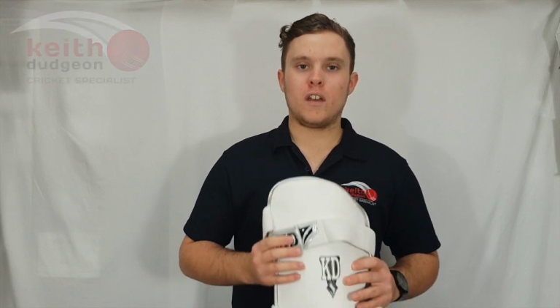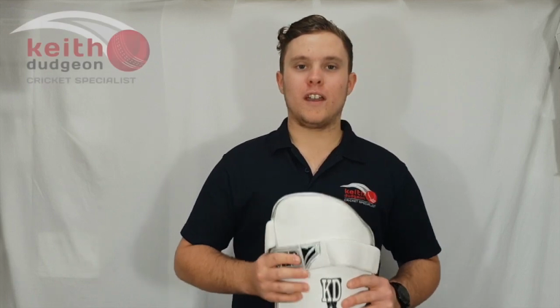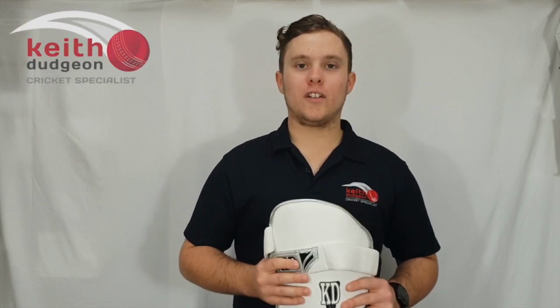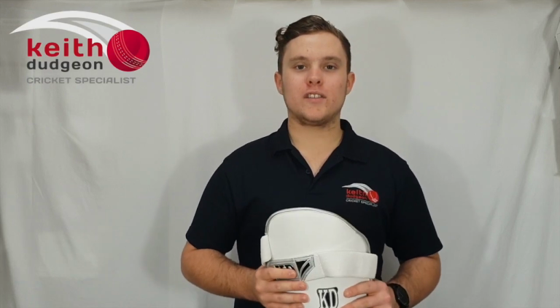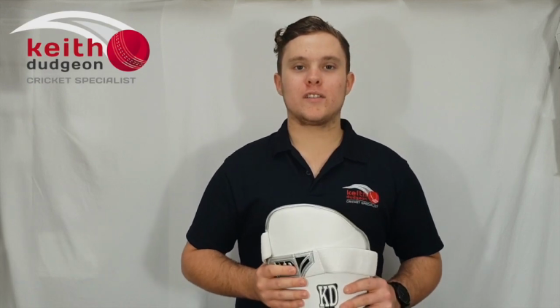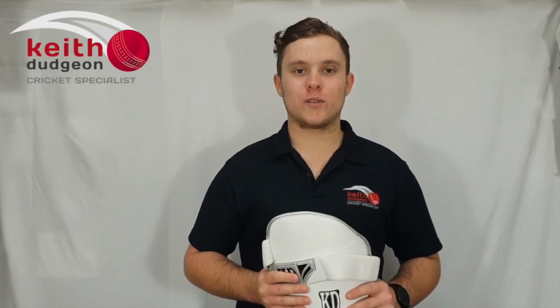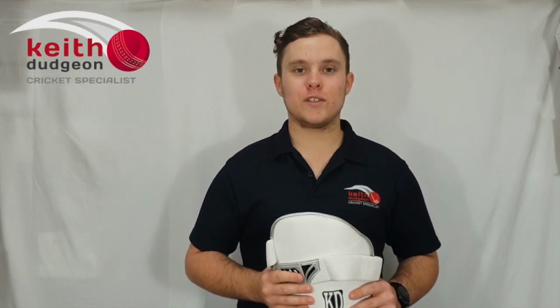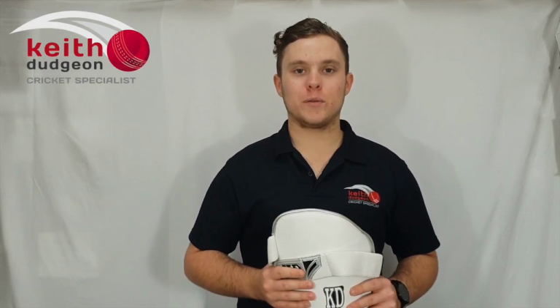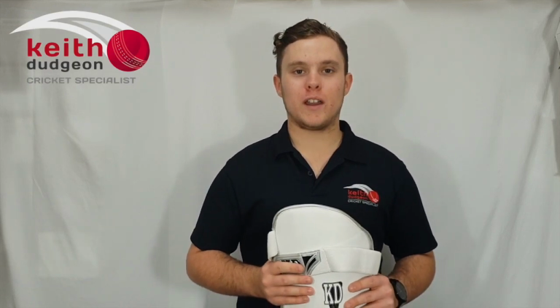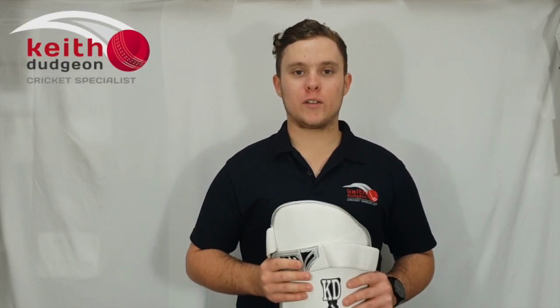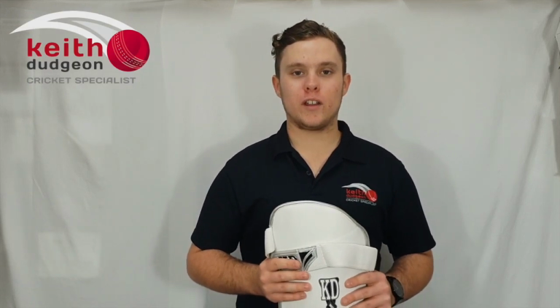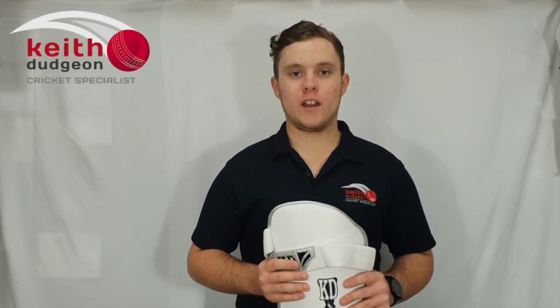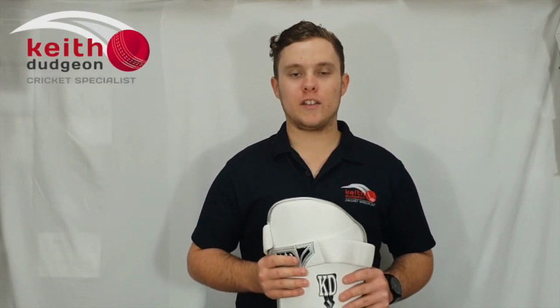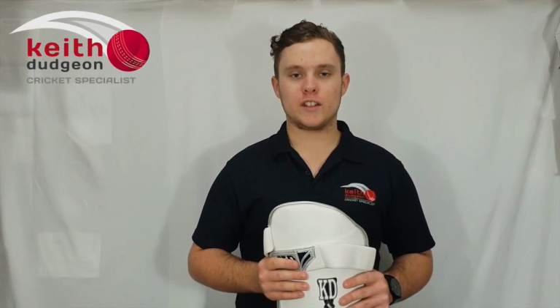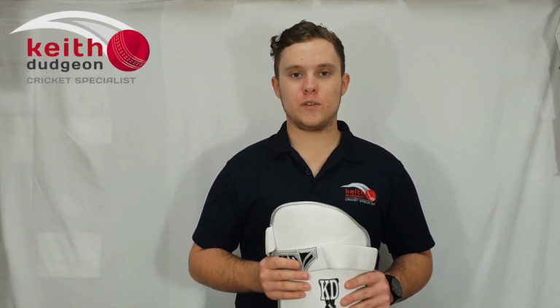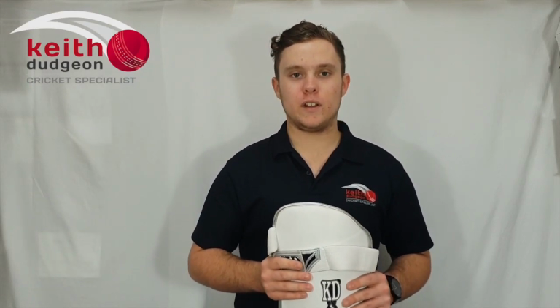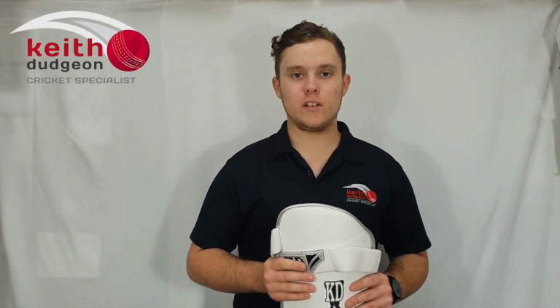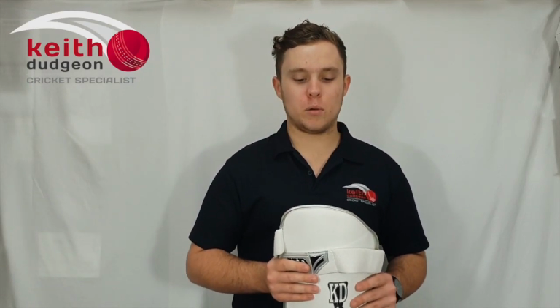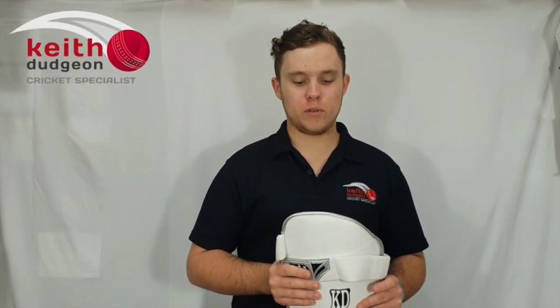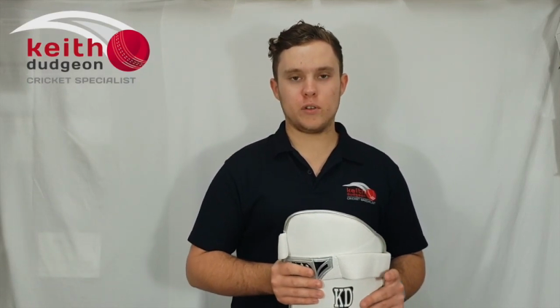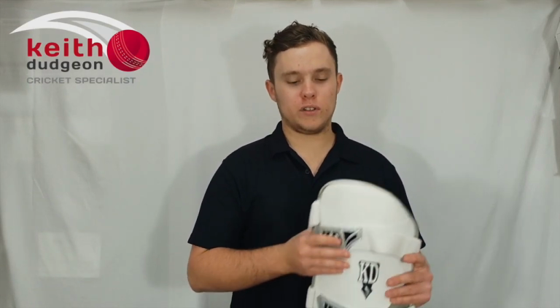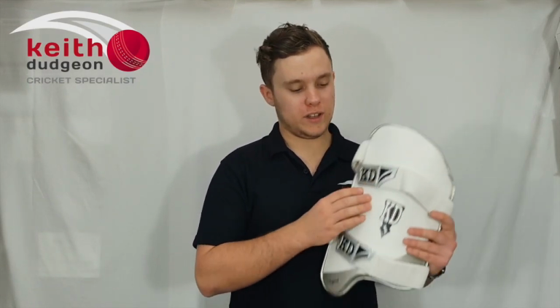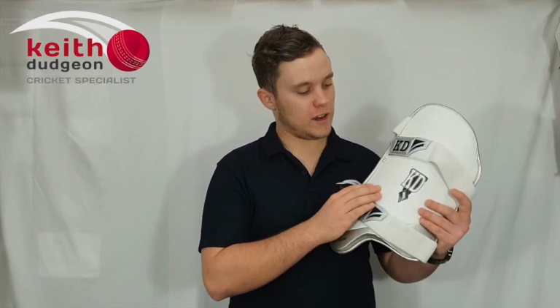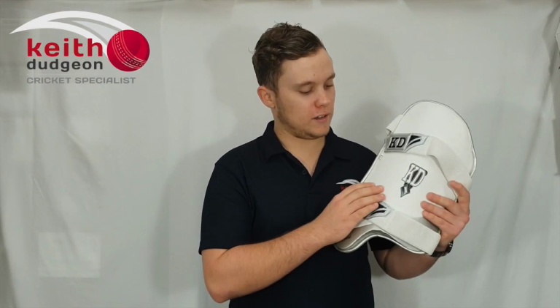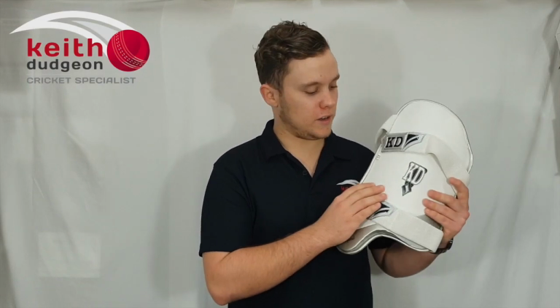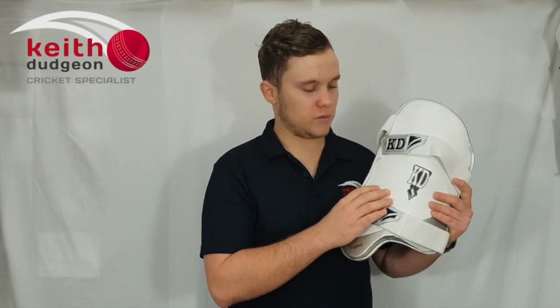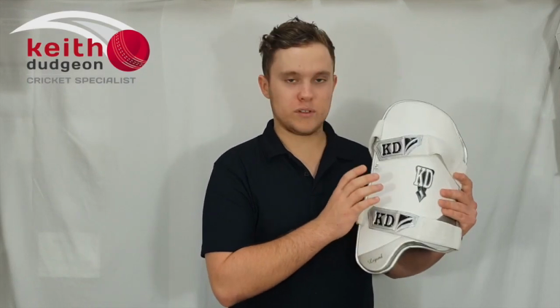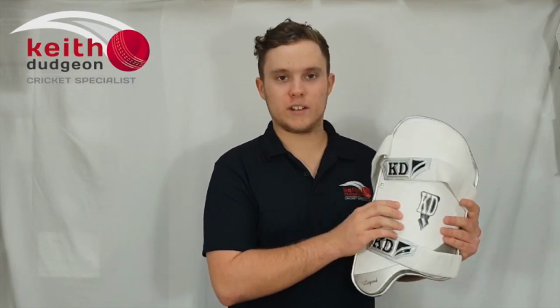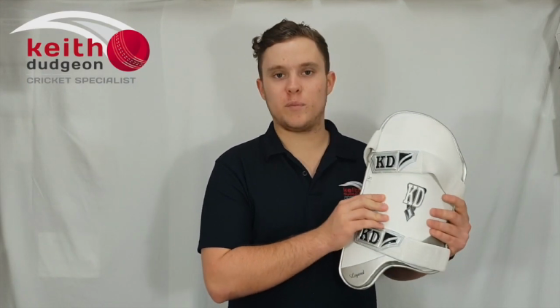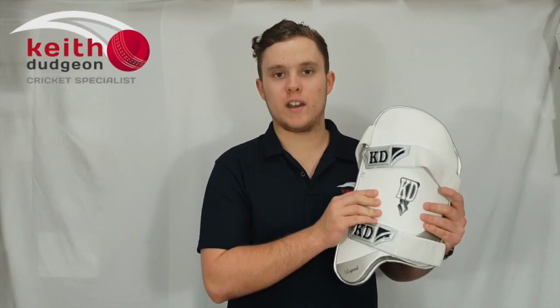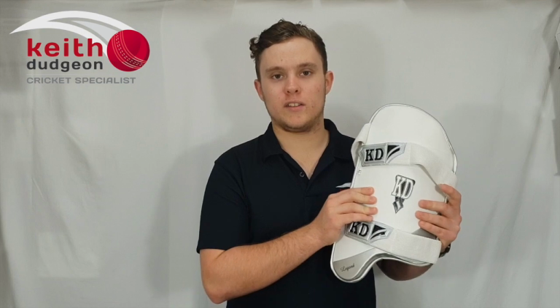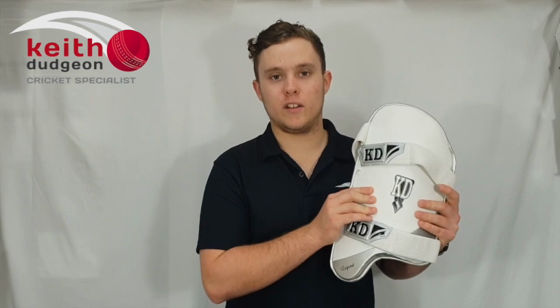Hey guys, it's Christian from KD Cricket, and in the next few videos I'll be reviewing the KD Legend Protective Padding Series.